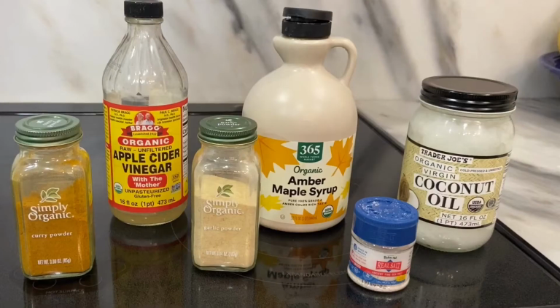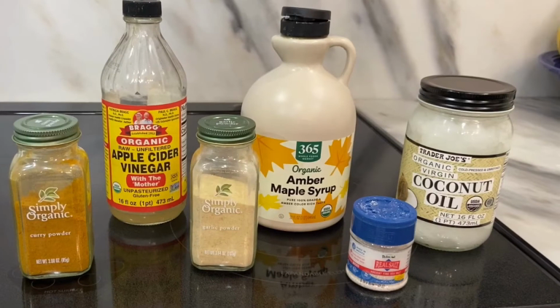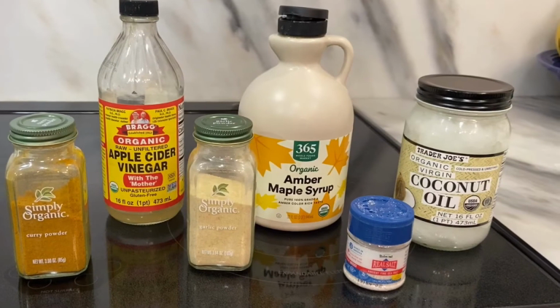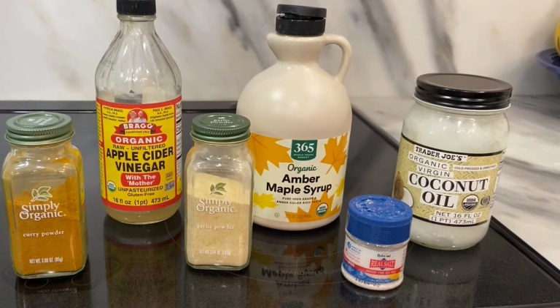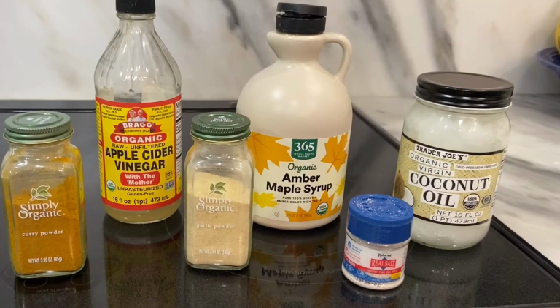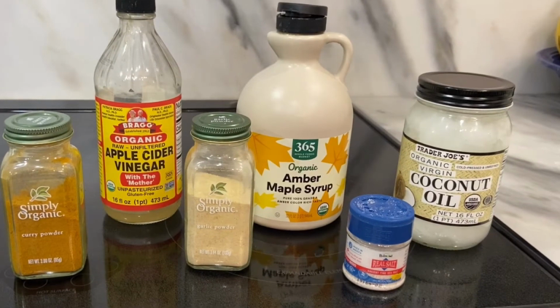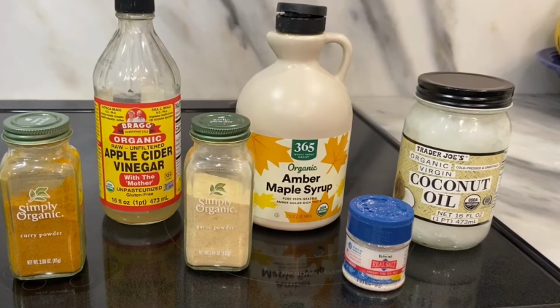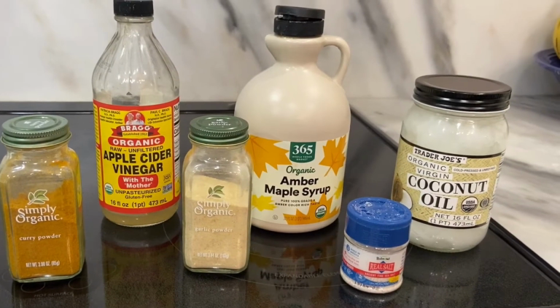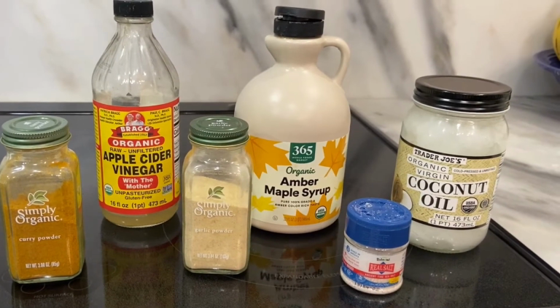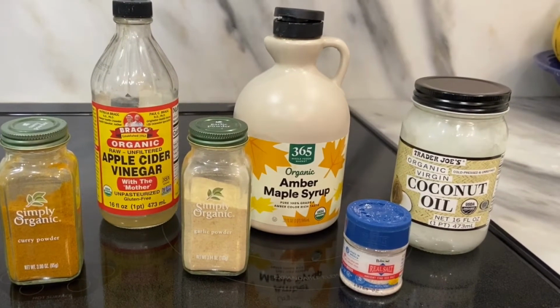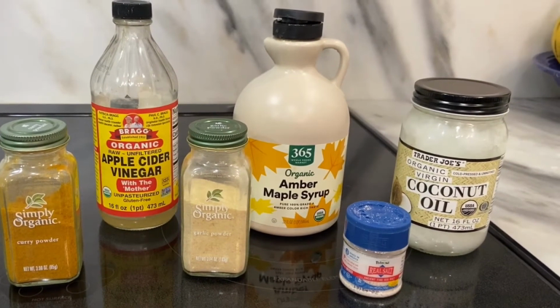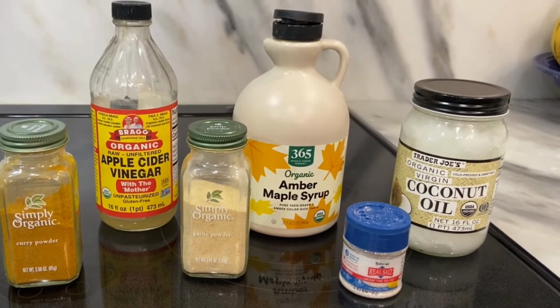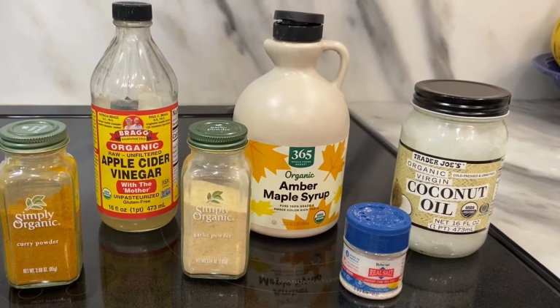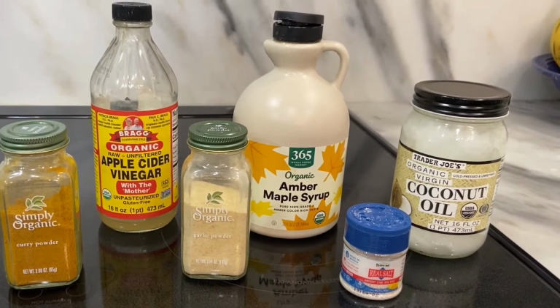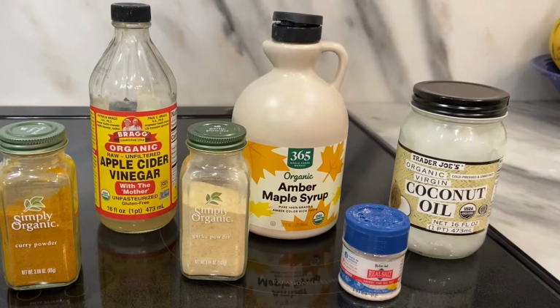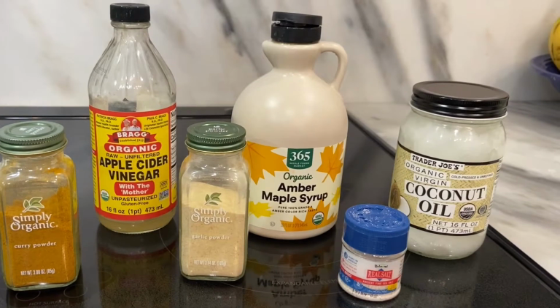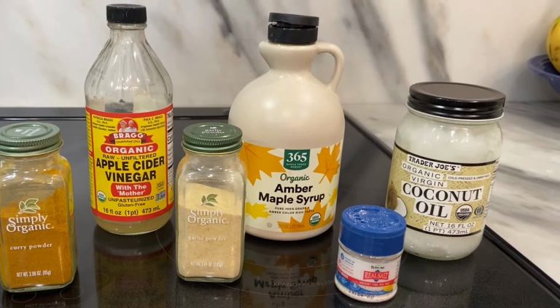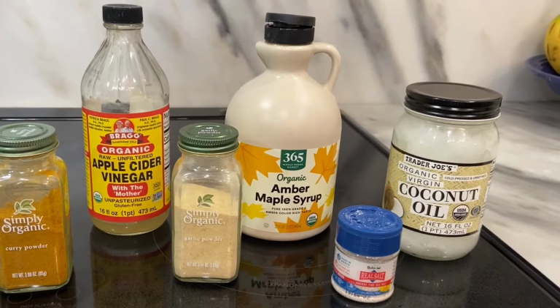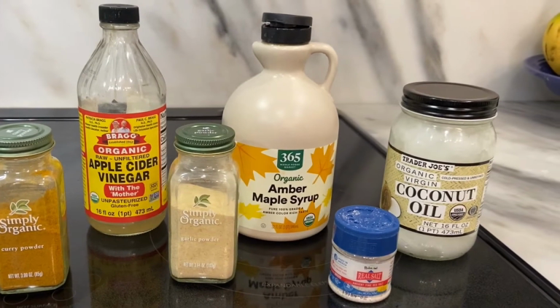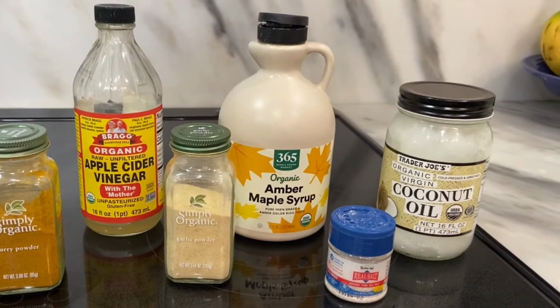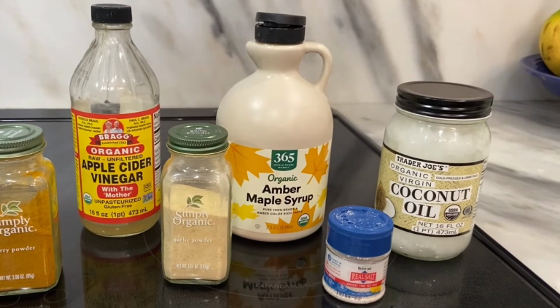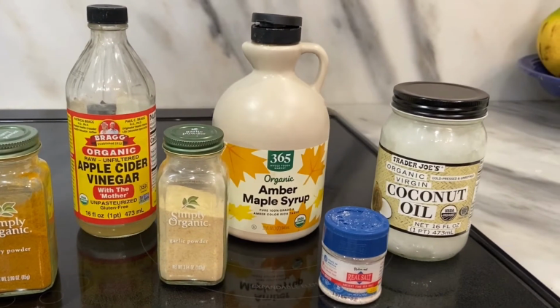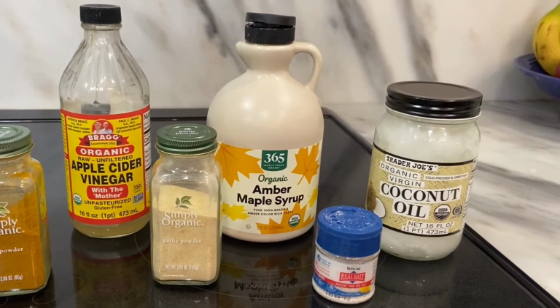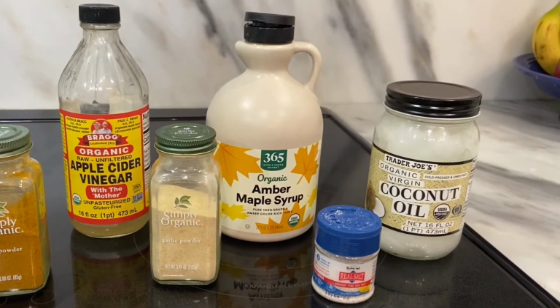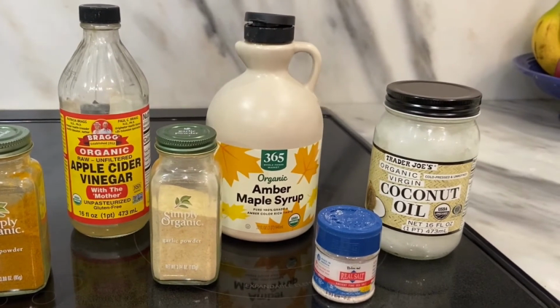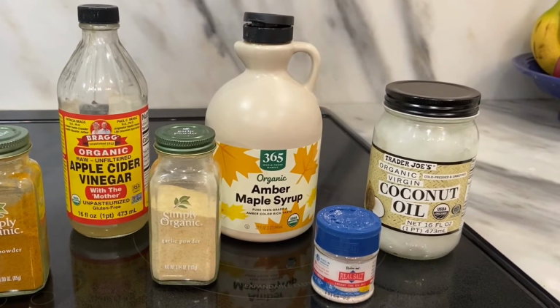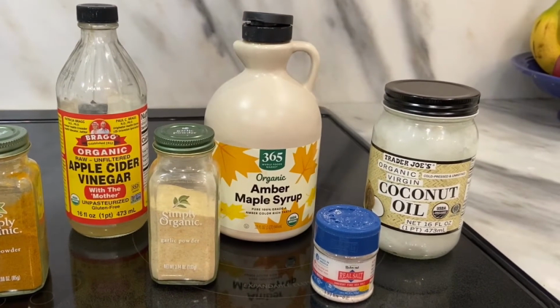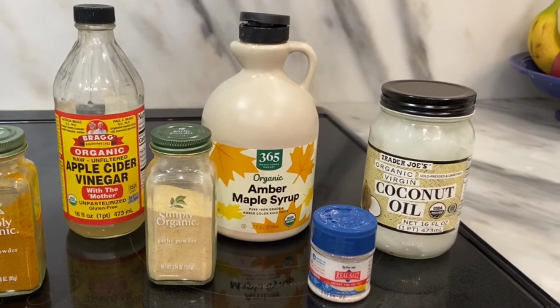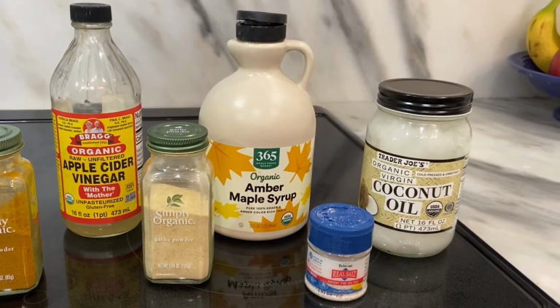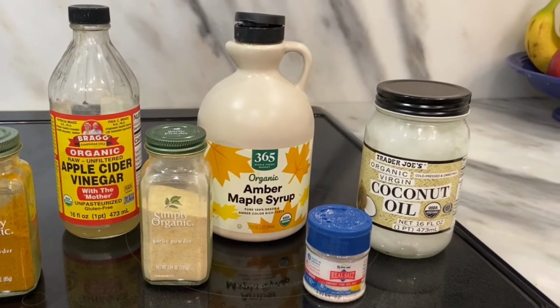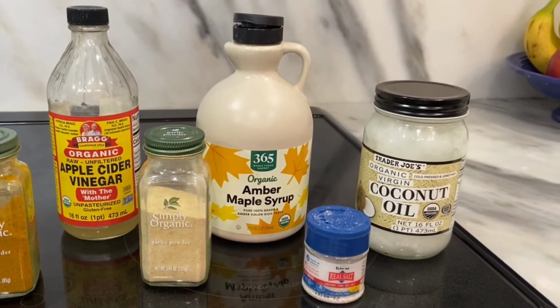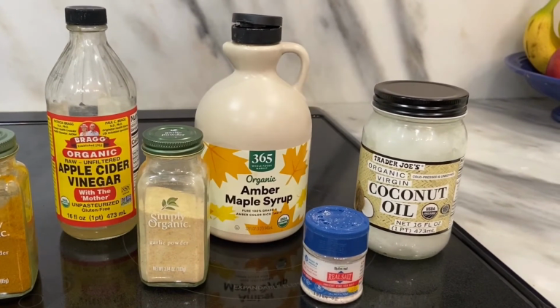For your glaze, you will need curry powder, apple cider vinegar, garlic, maple syrup, salt, and a little coconut oil.